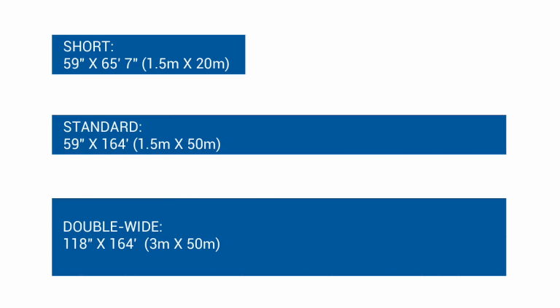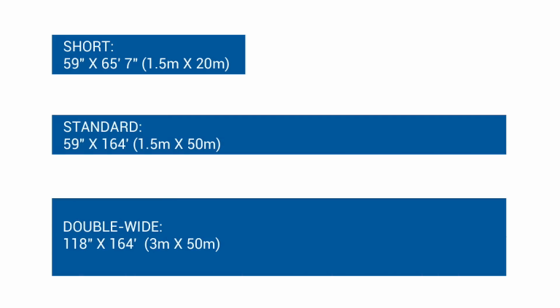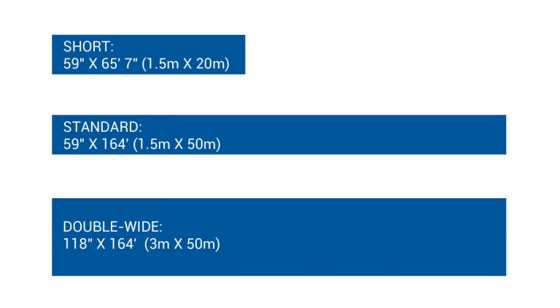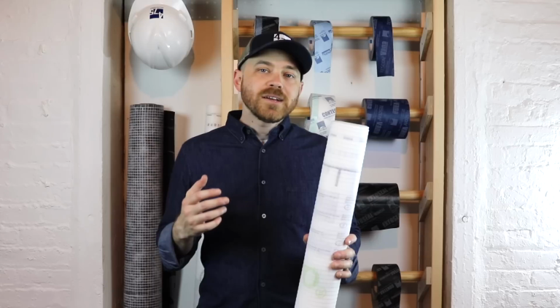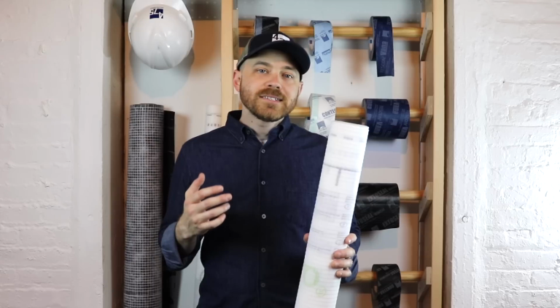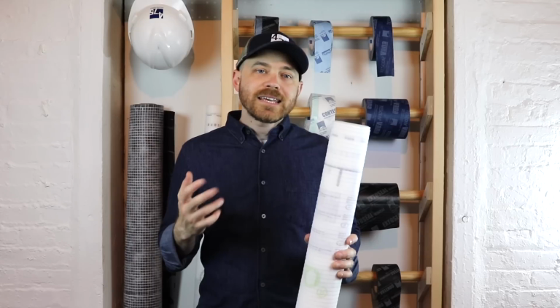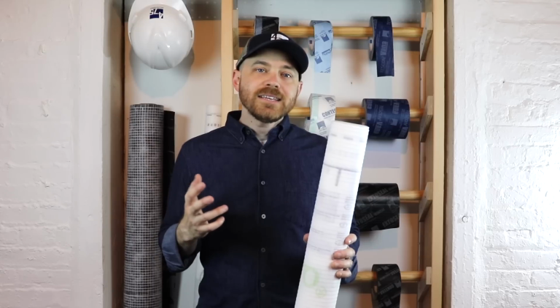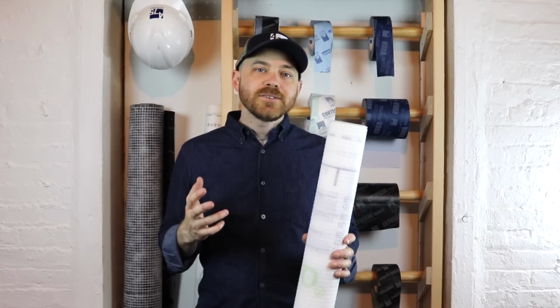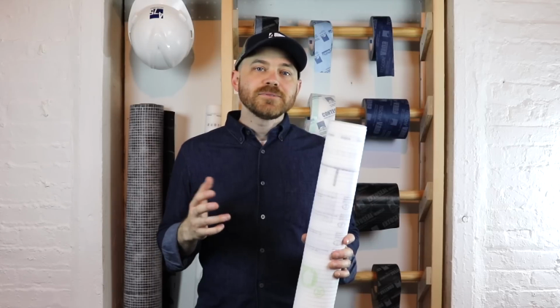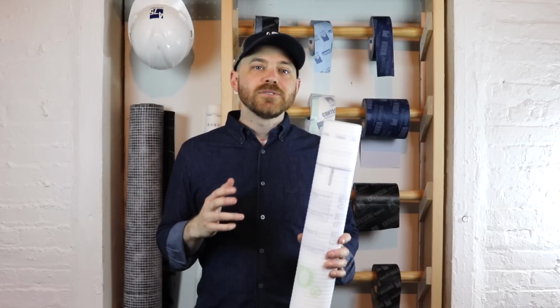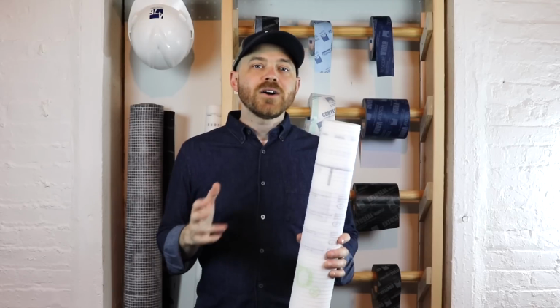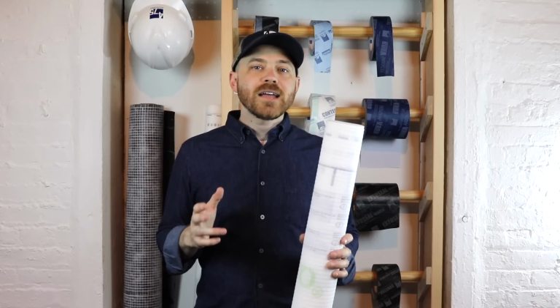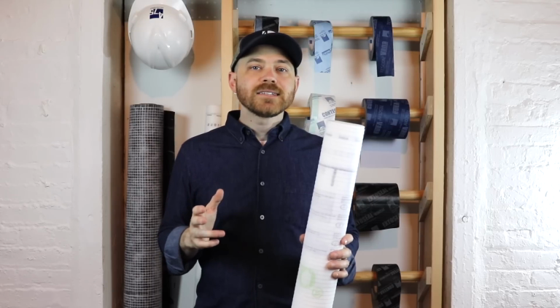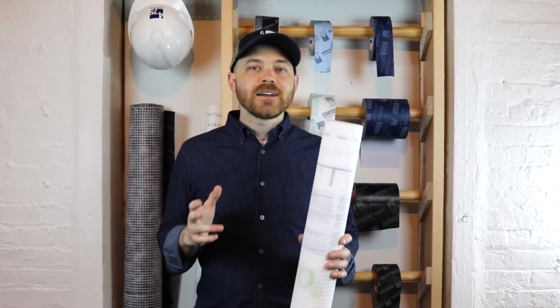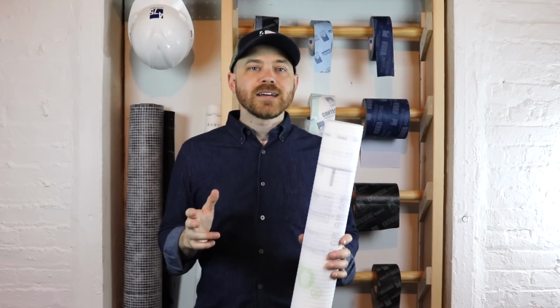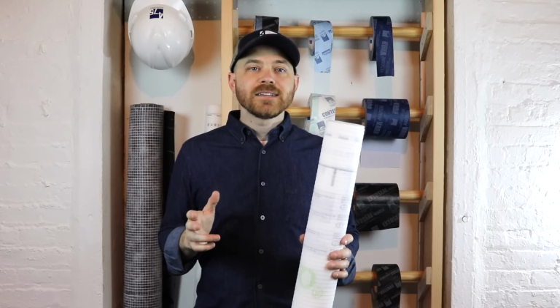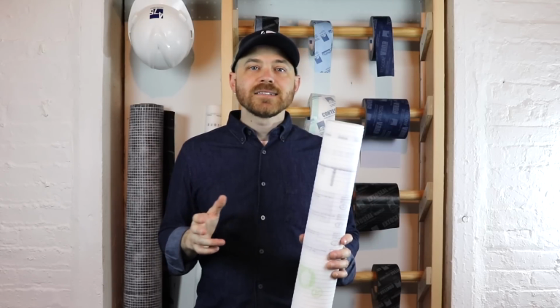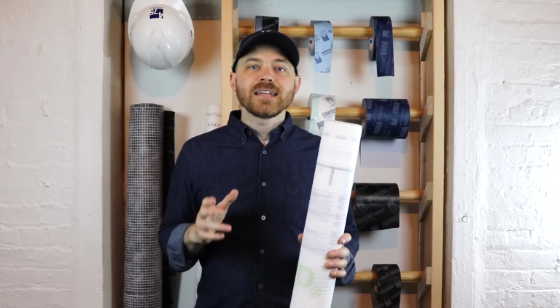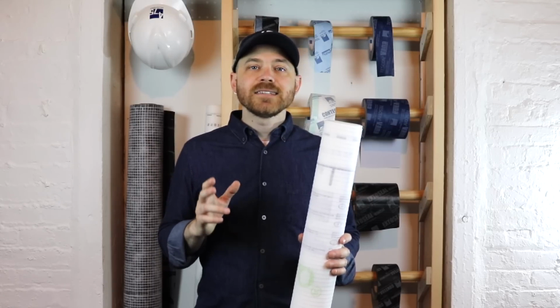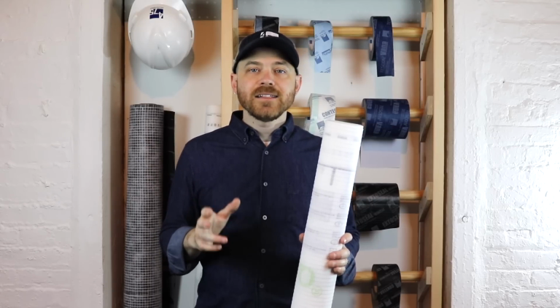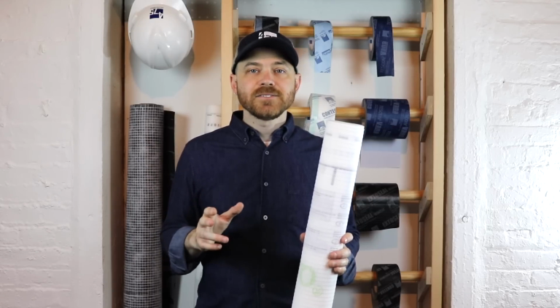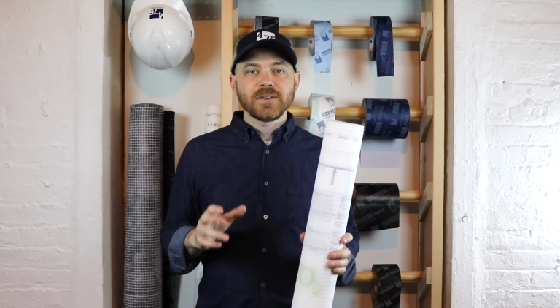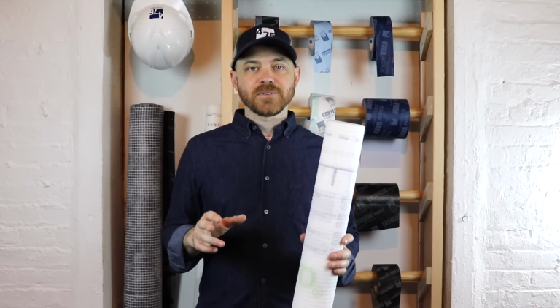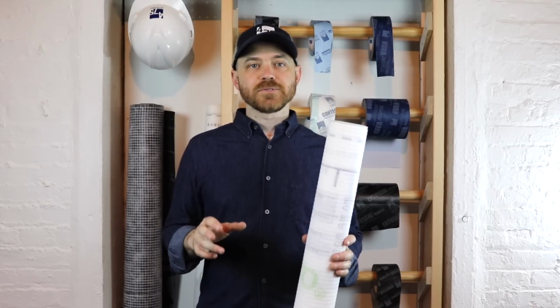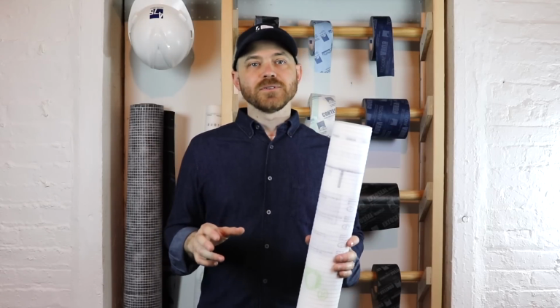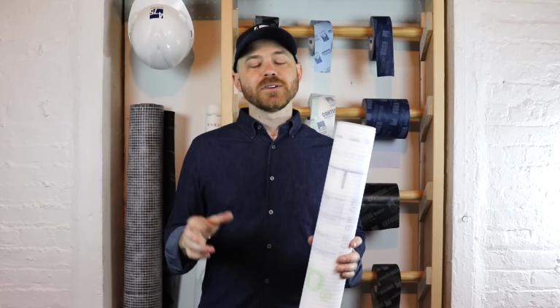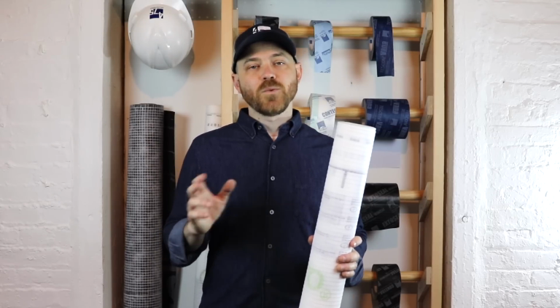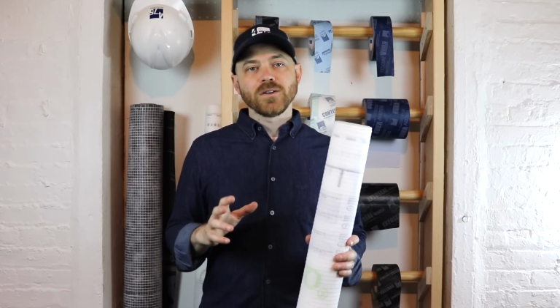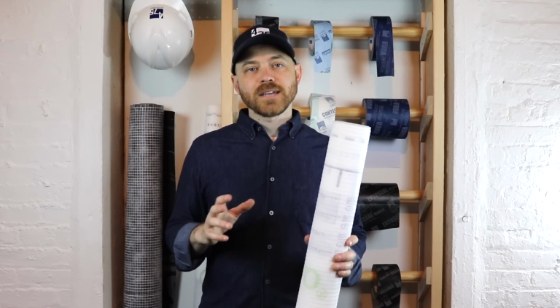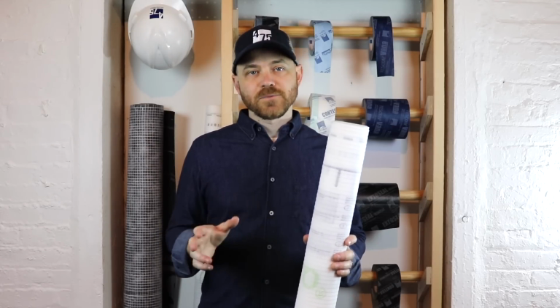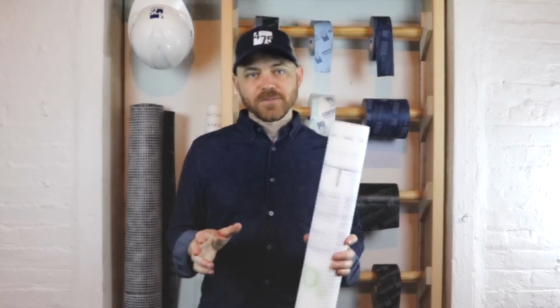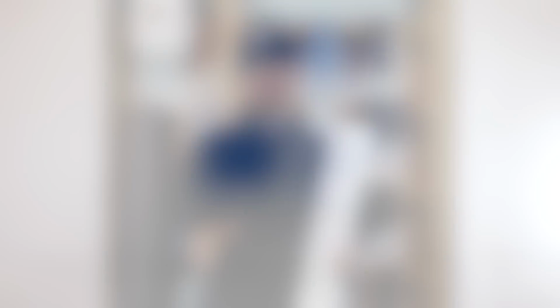Intello Plus is the keystone to long-lasting airtightness and intelligent vapor control in walls and roofs.